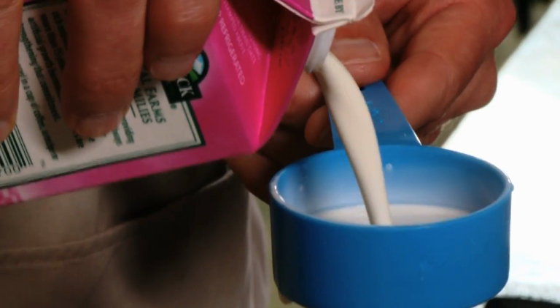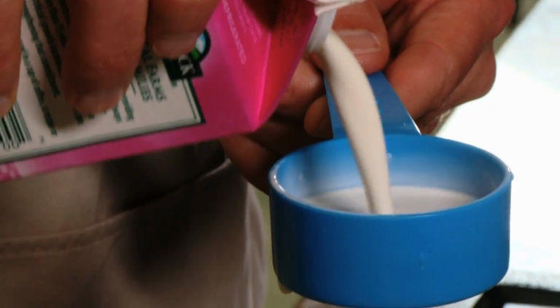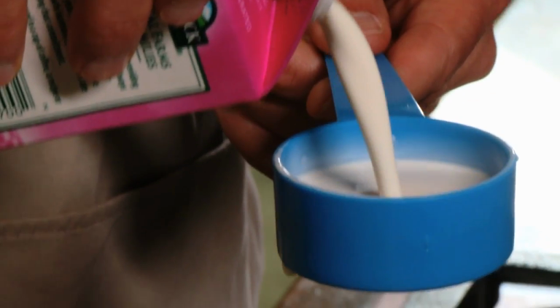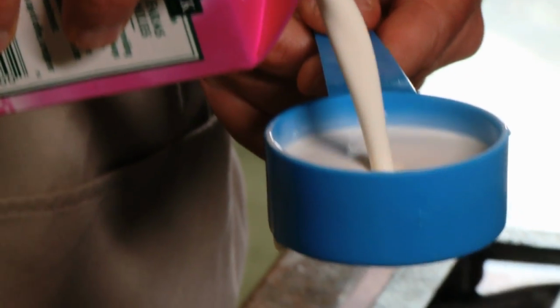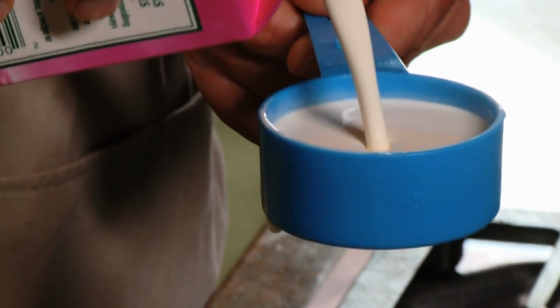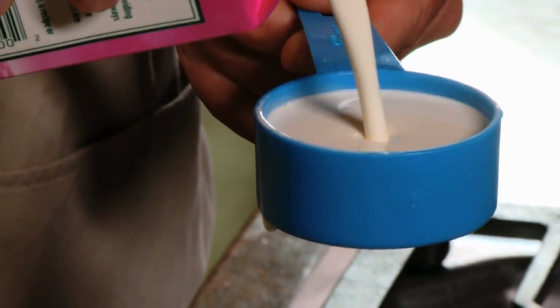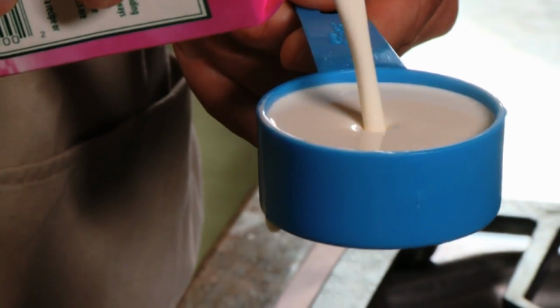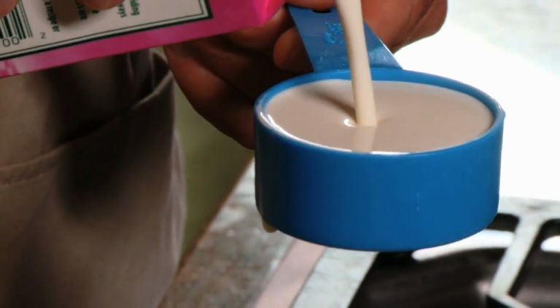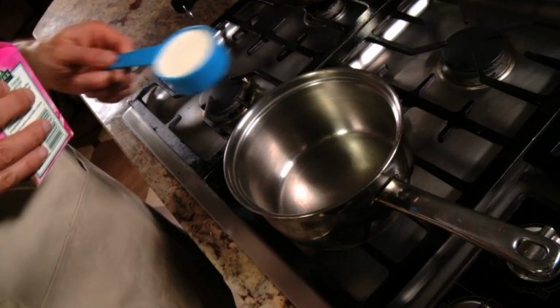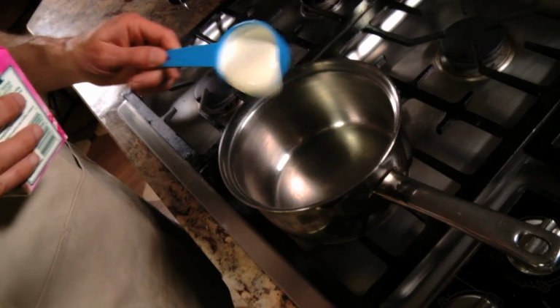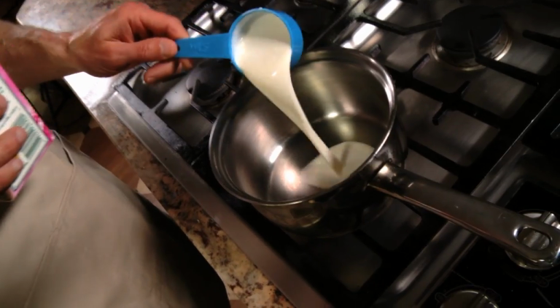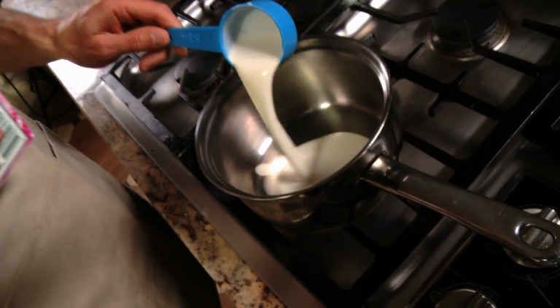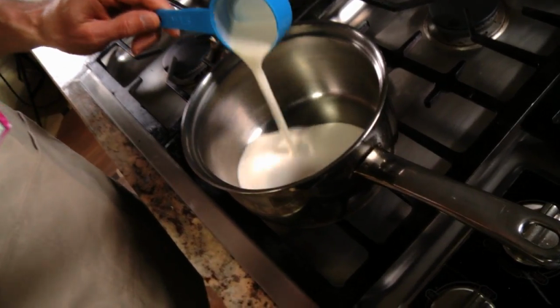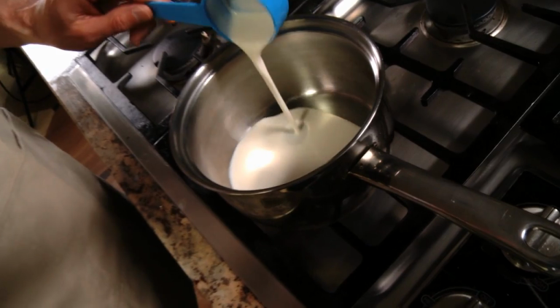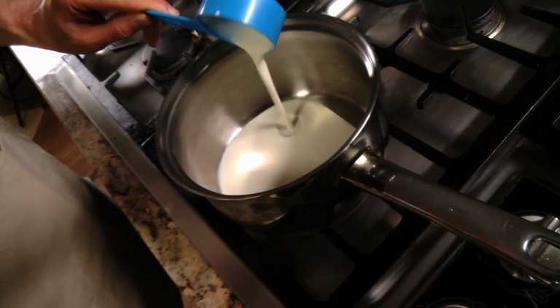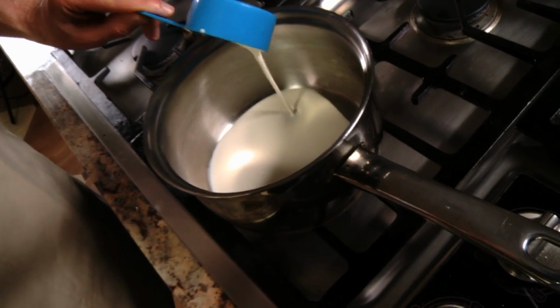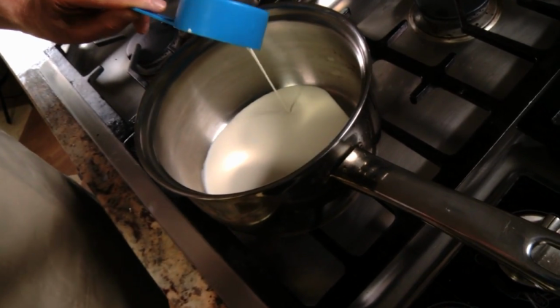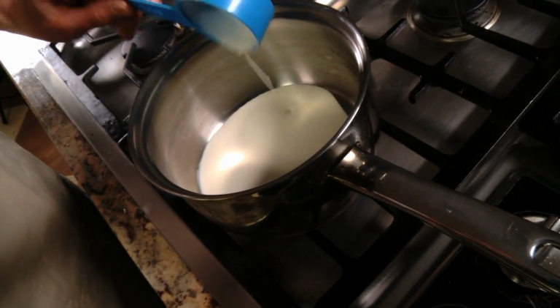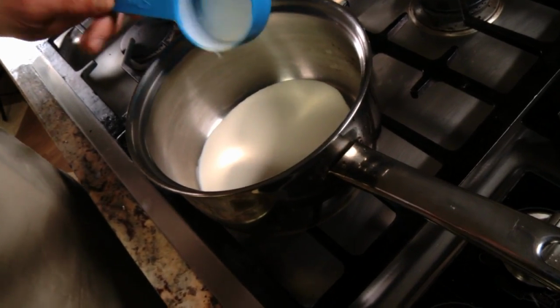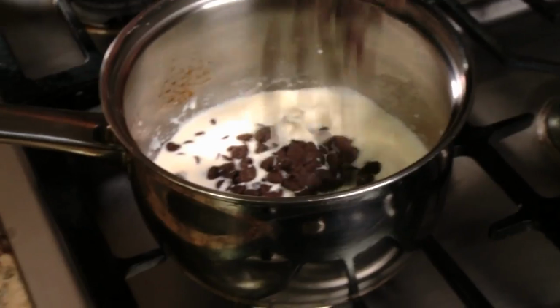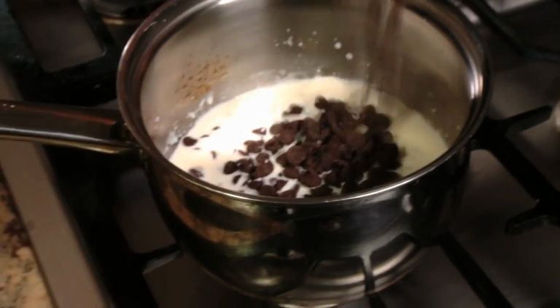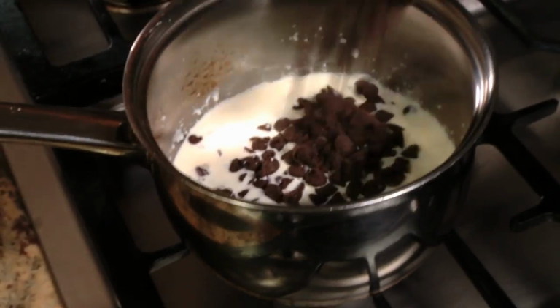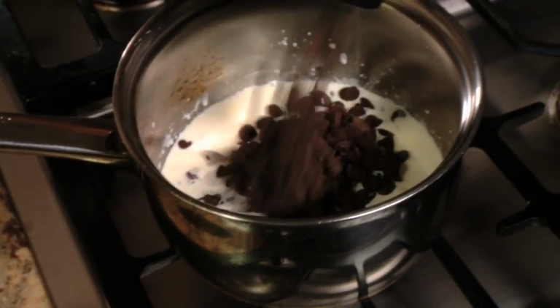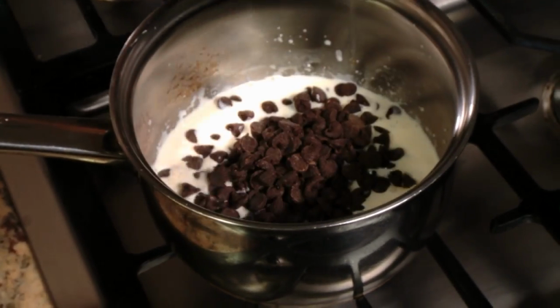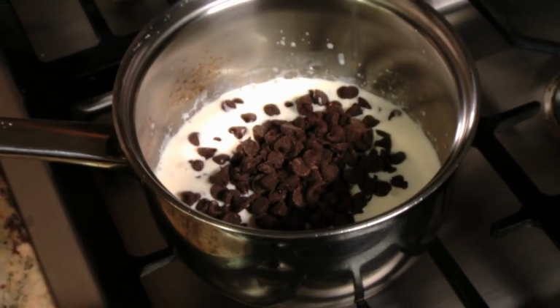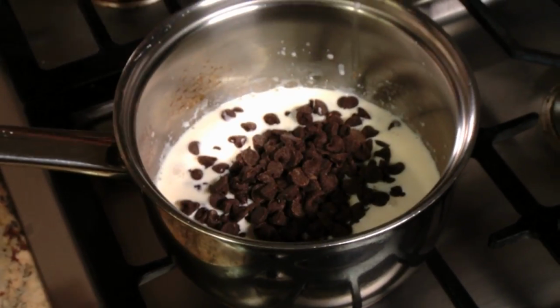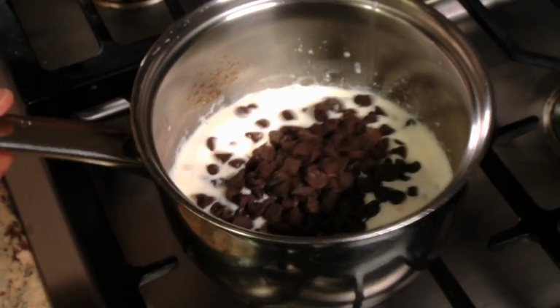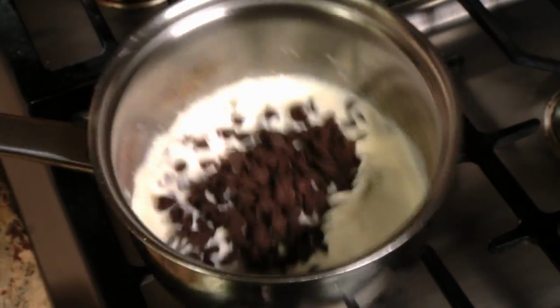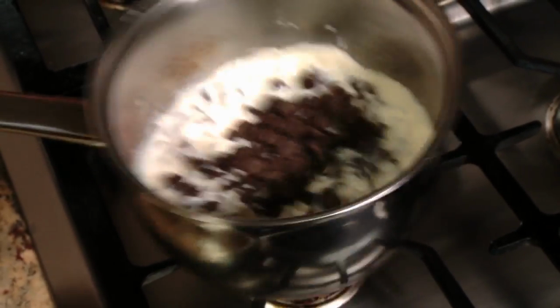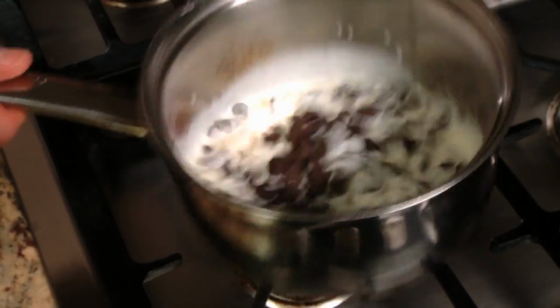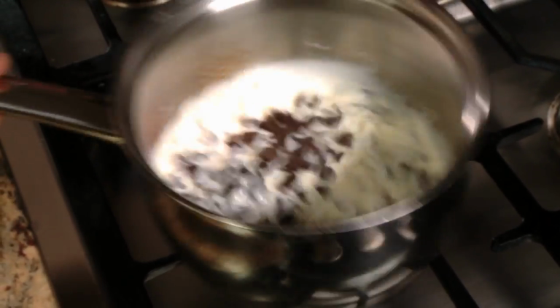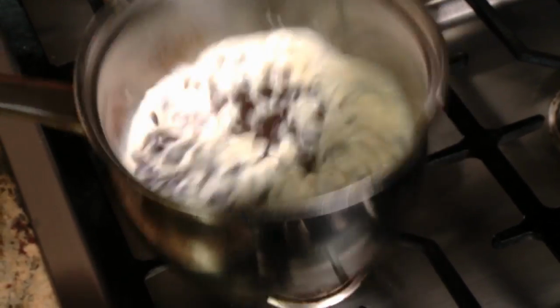Finally, make the chocolate sauce, melting together some more heavy cream and a cup of semi-sweet chocolate chips.